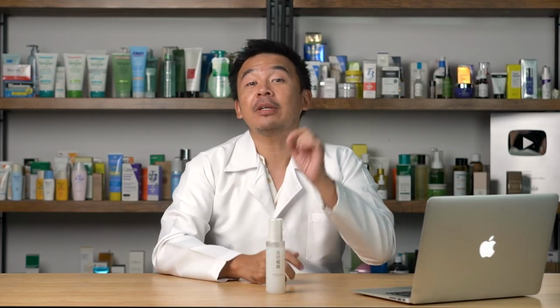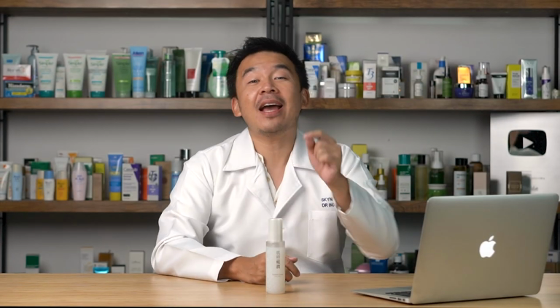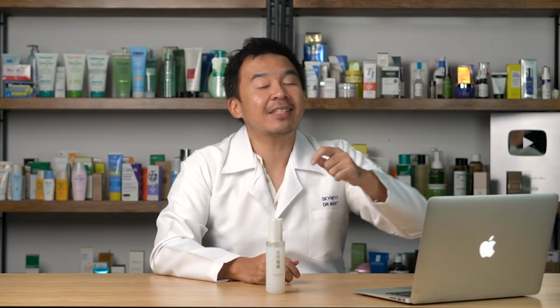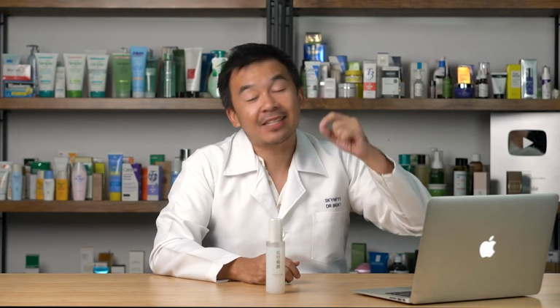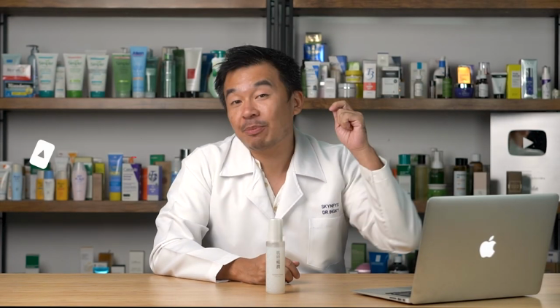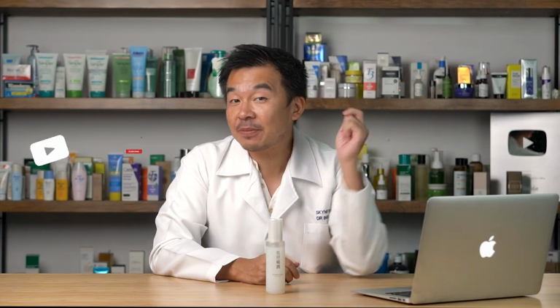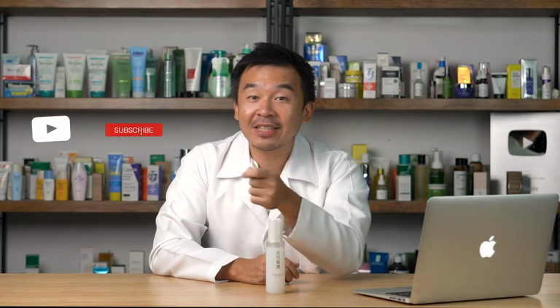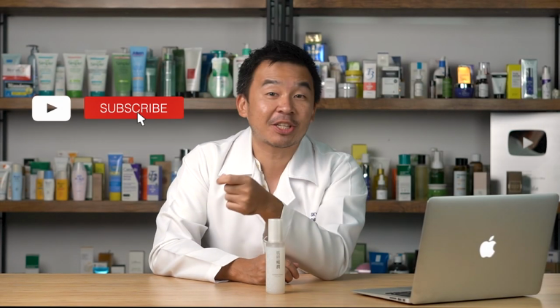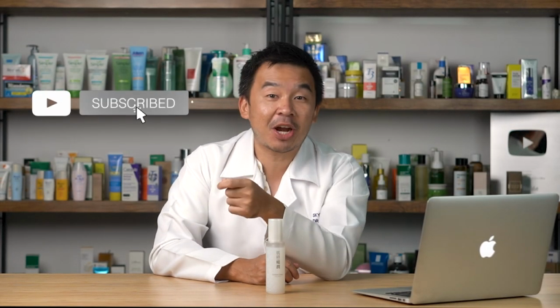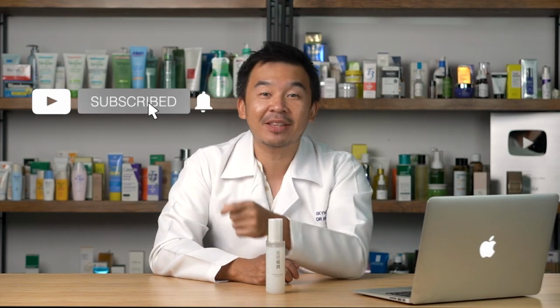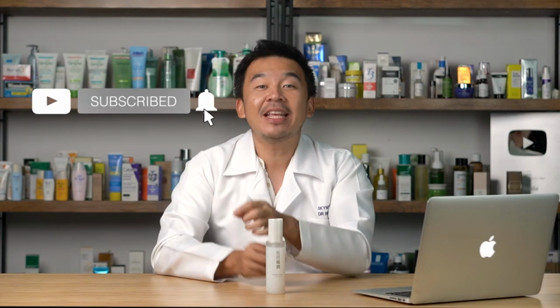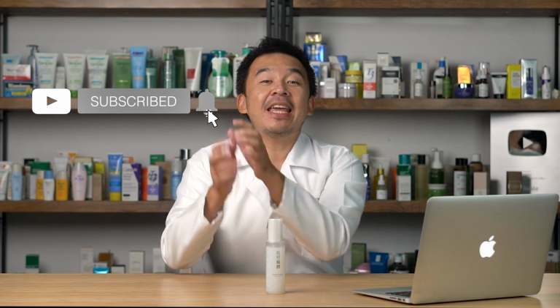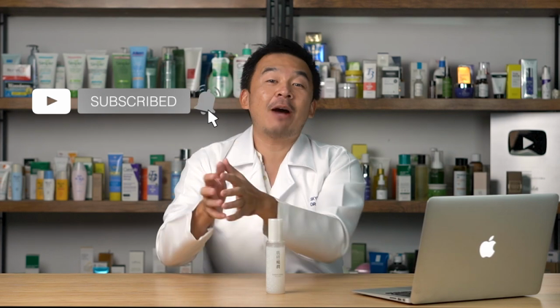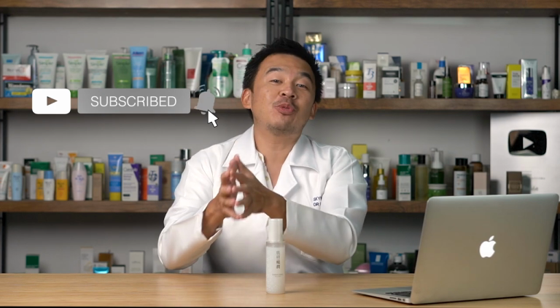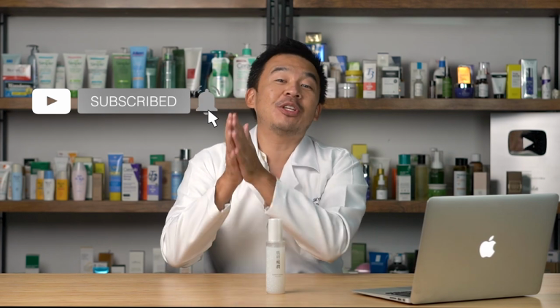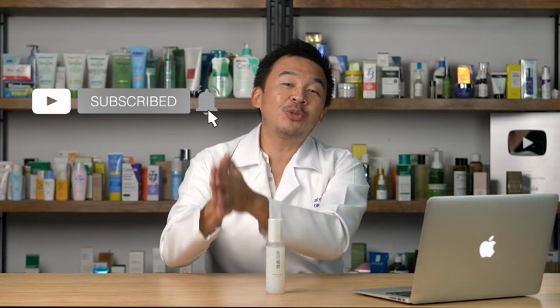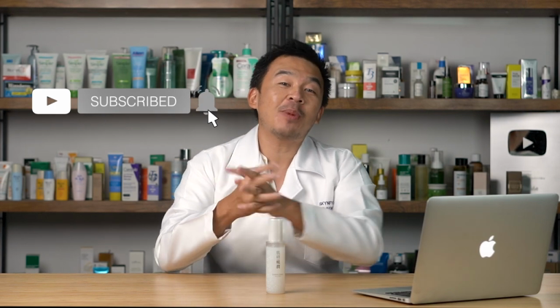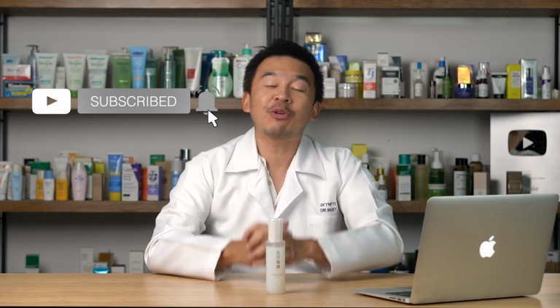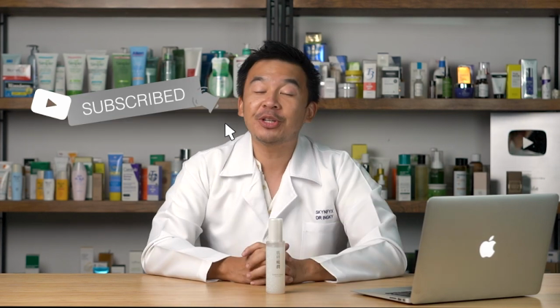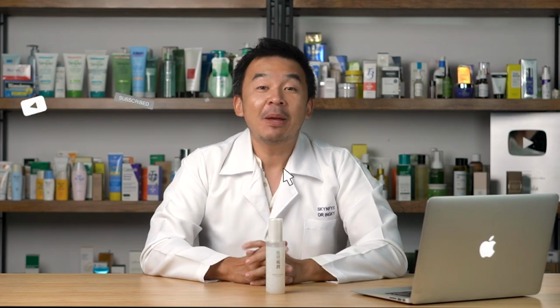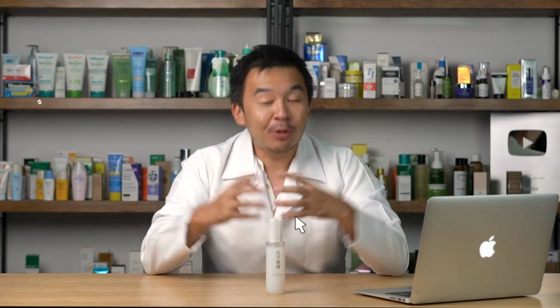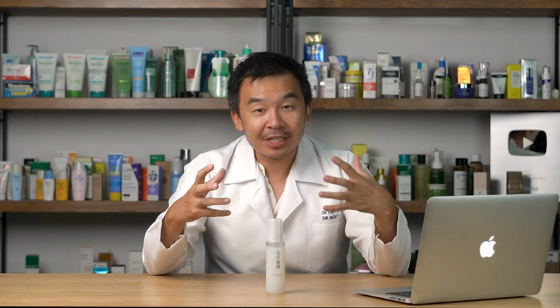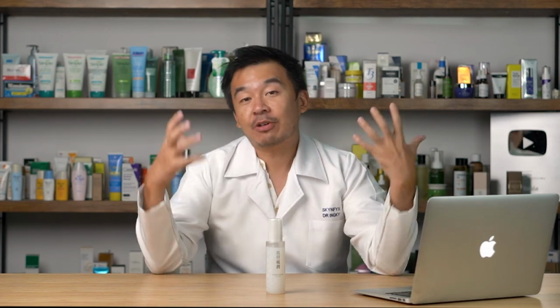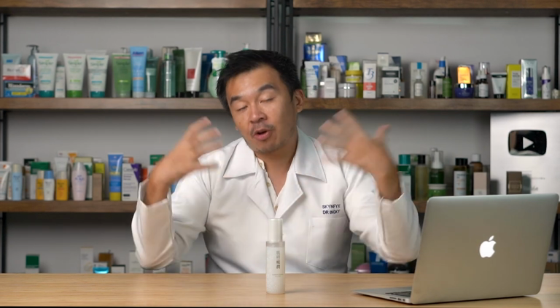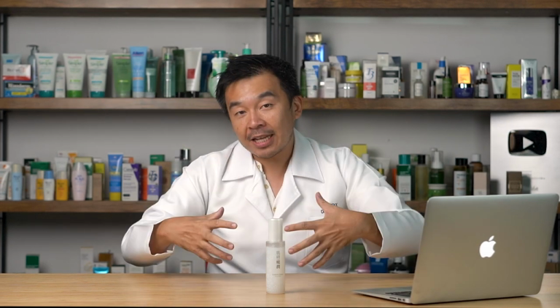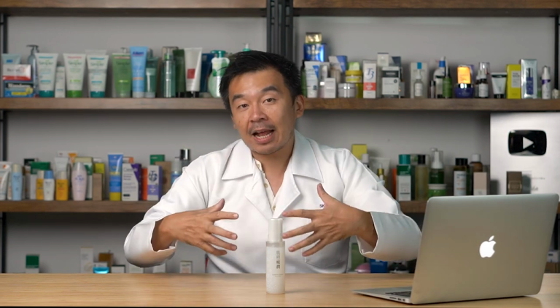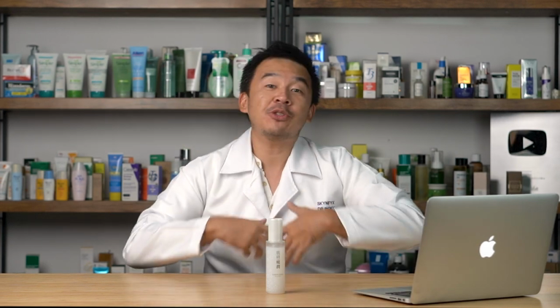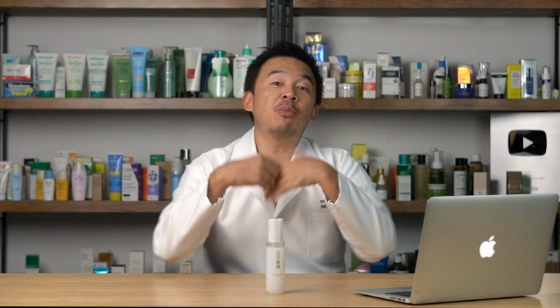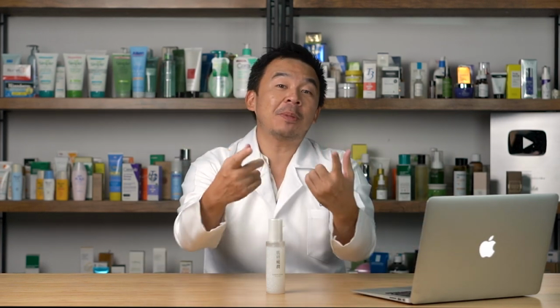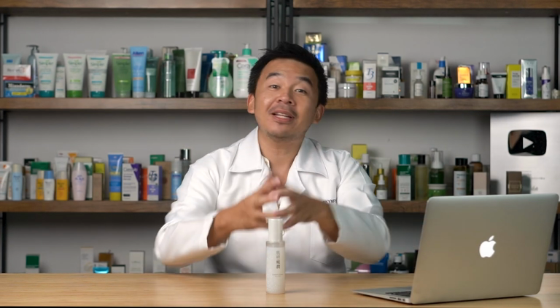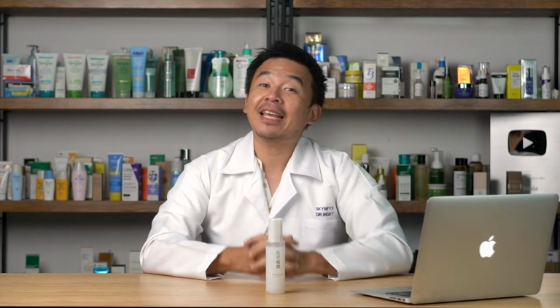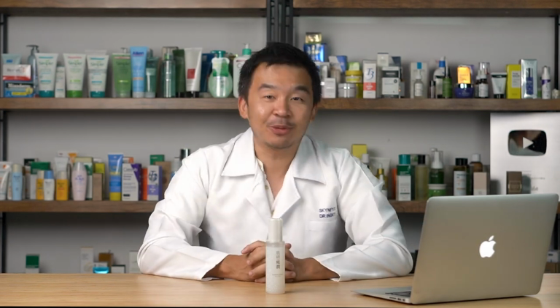Before we continue with the video, please smash the subscribe button — it helps with the YouTube algorithm and pushes content like this out to more people like you.